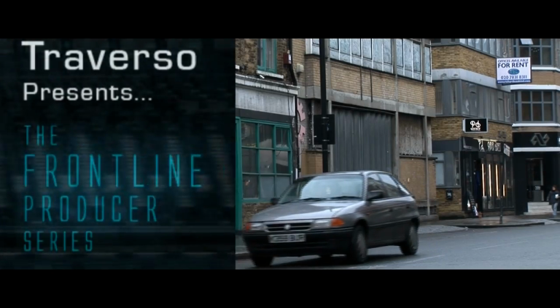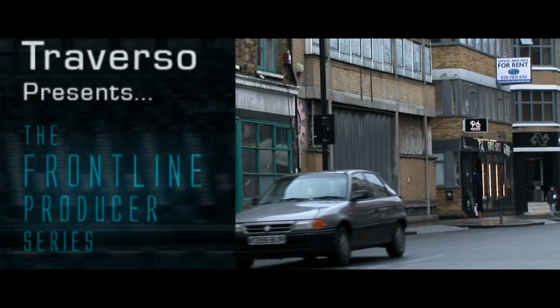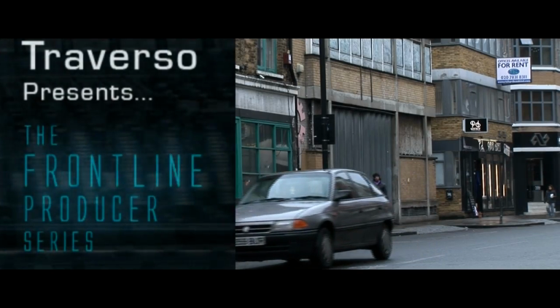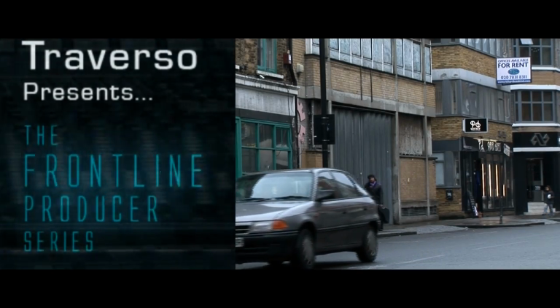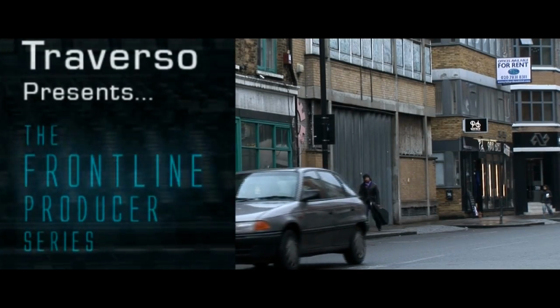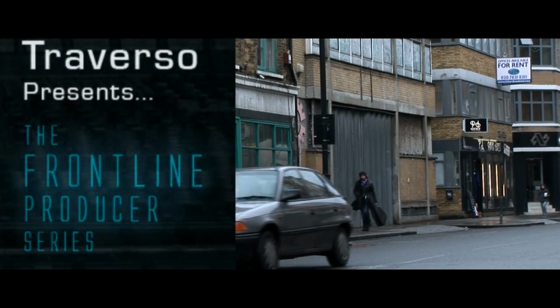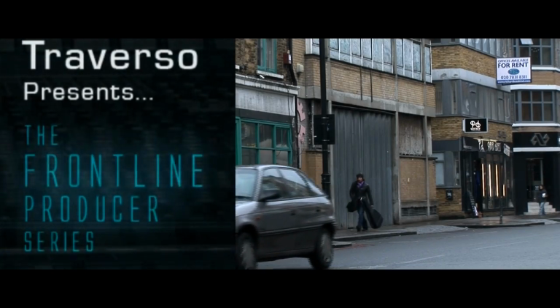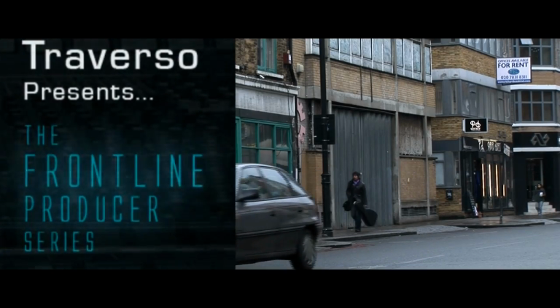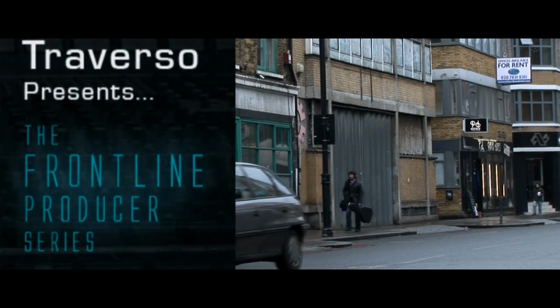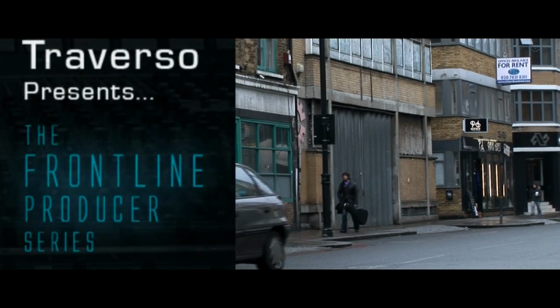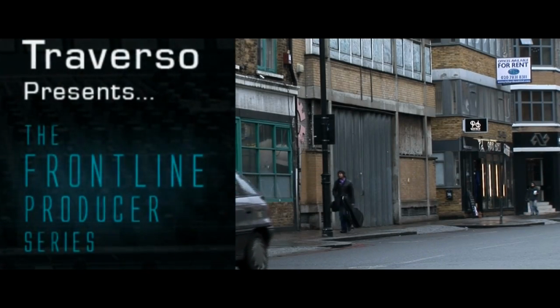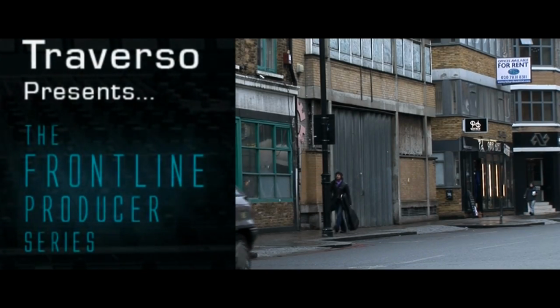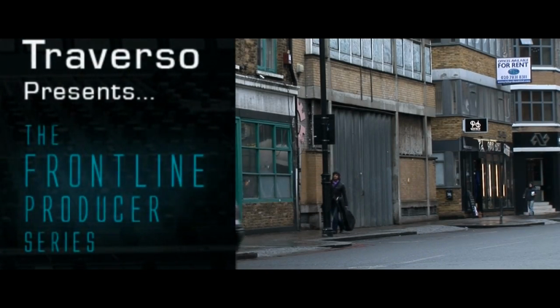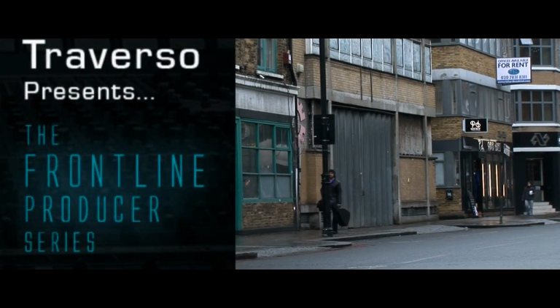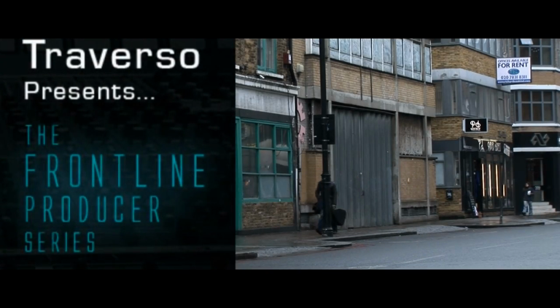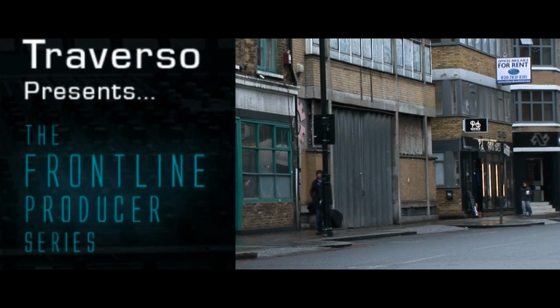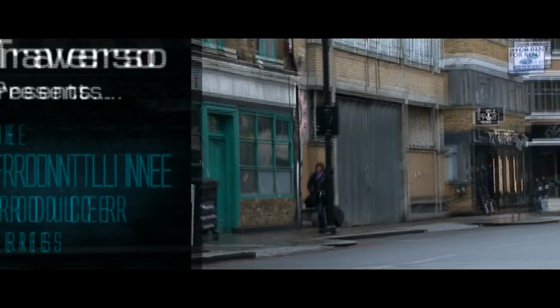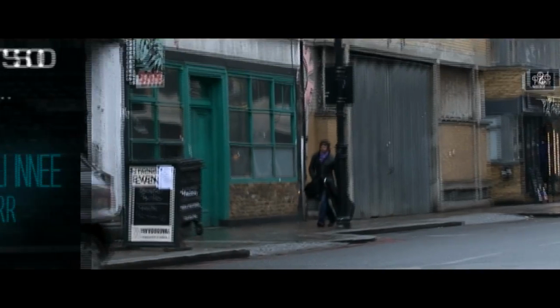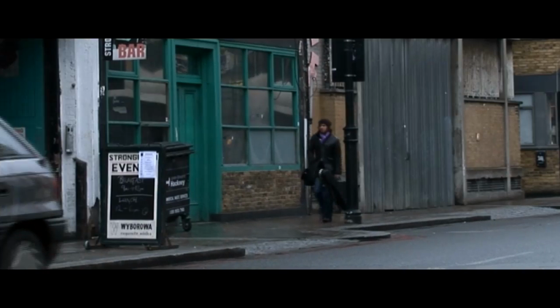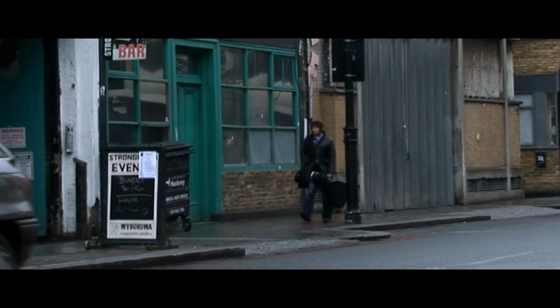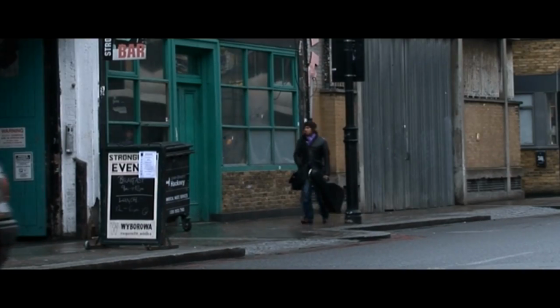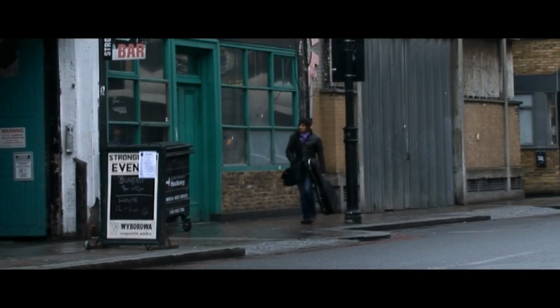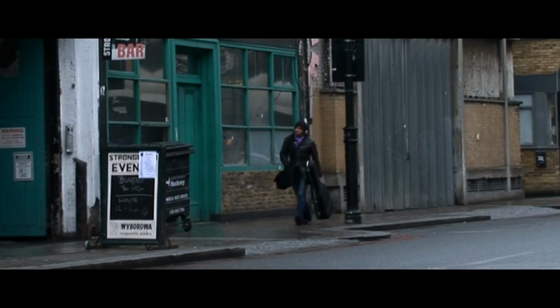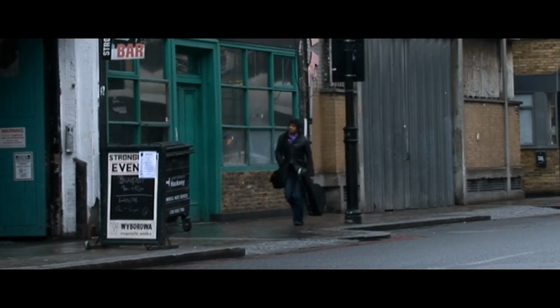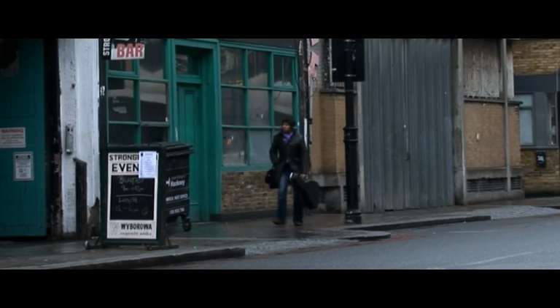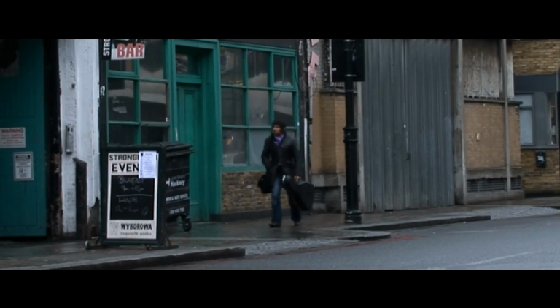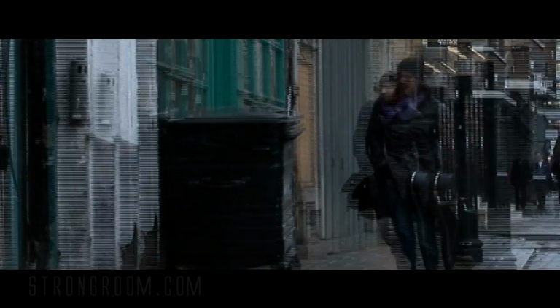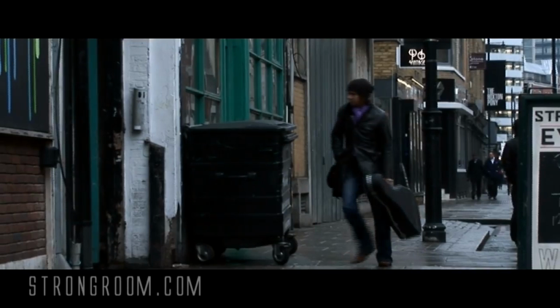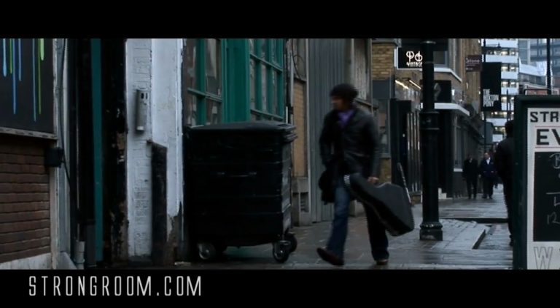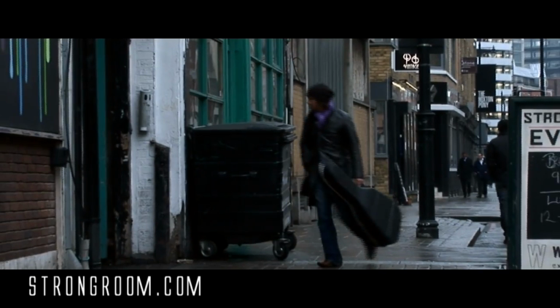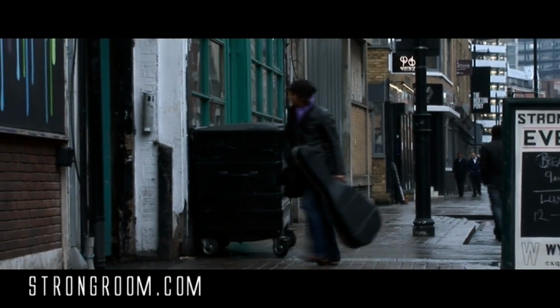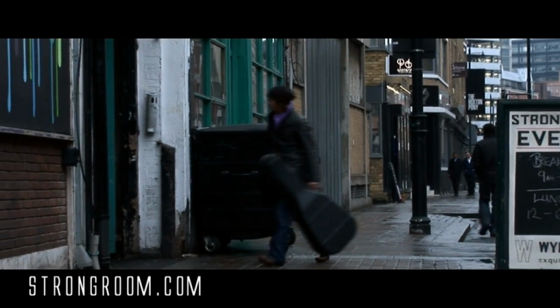I'm Lawrence Traverso, I'm a songwriter and producer, and today we'll be working at the Strongroom in London, part of the Air Group.